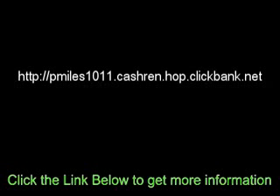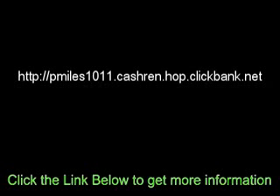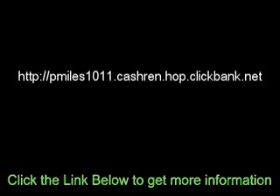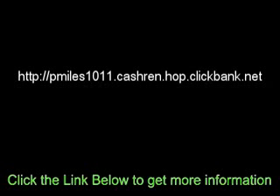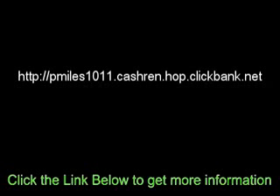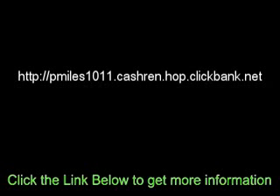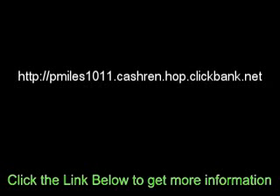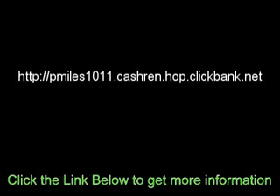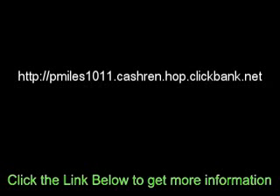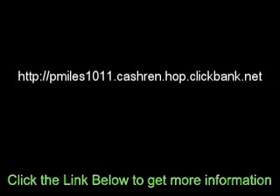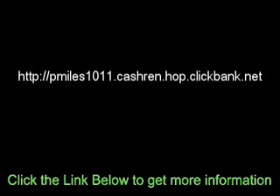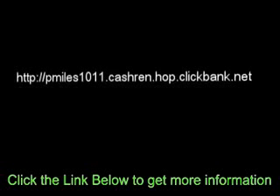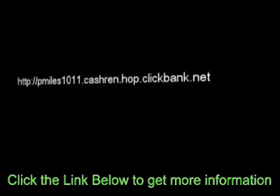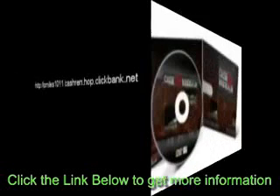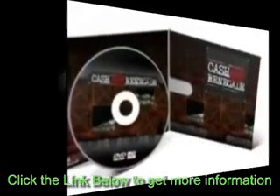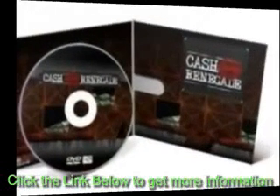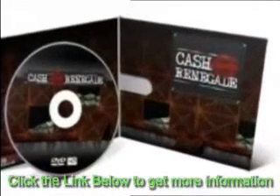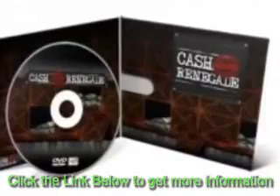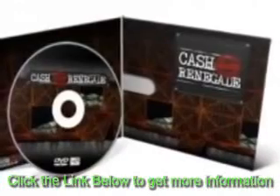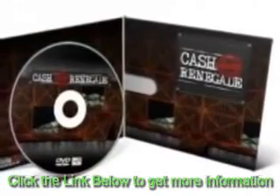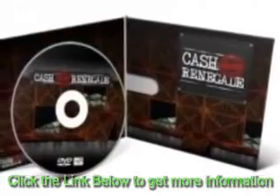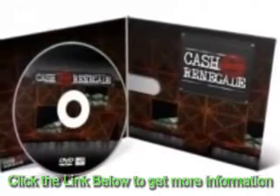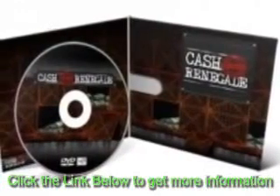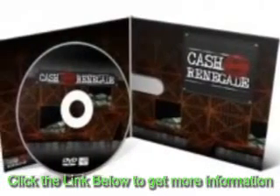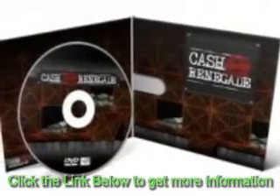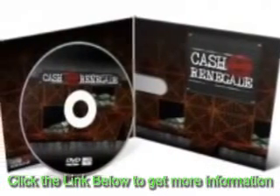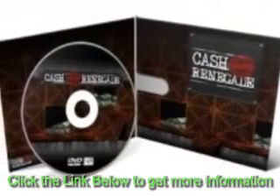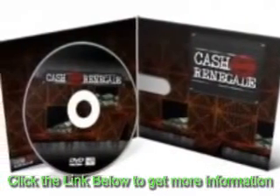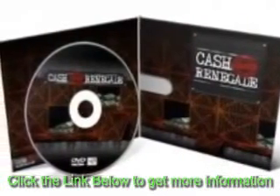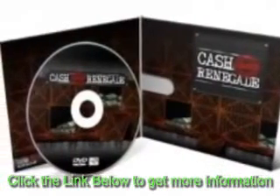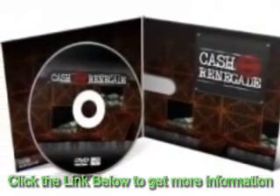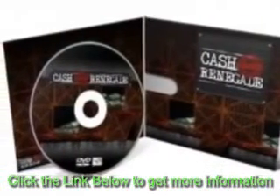Supercharge your online business right now with CashRenegade. What is CashRenegade?